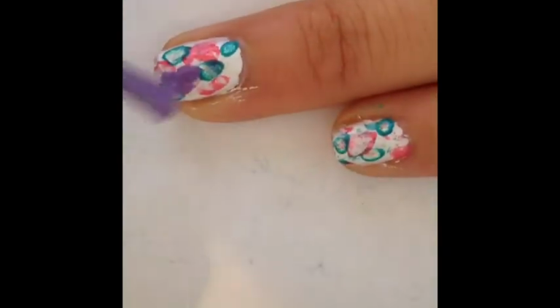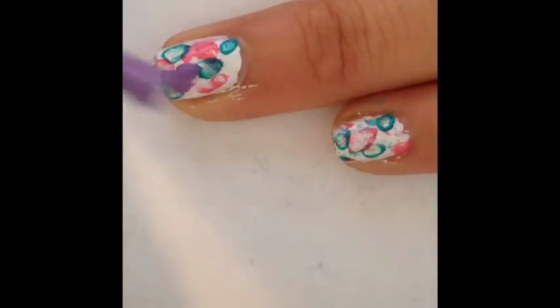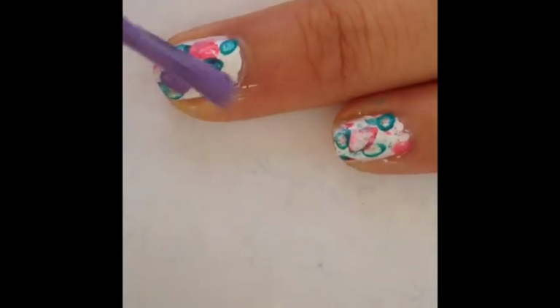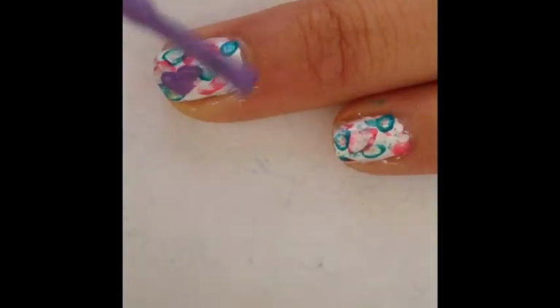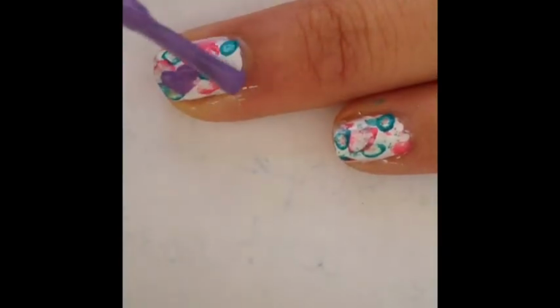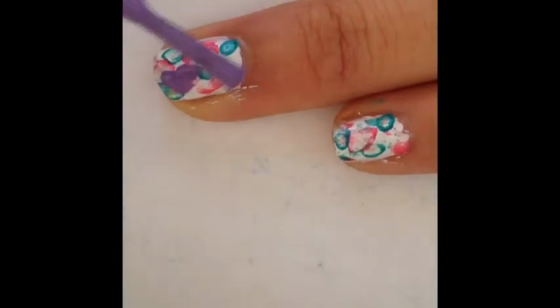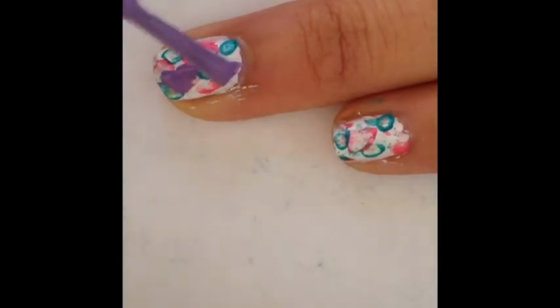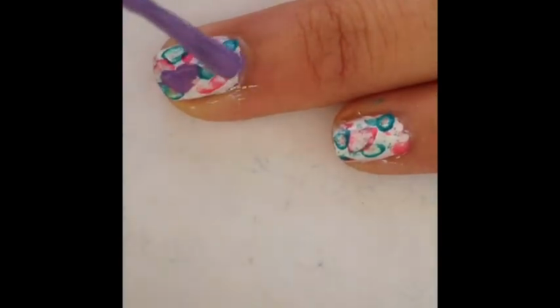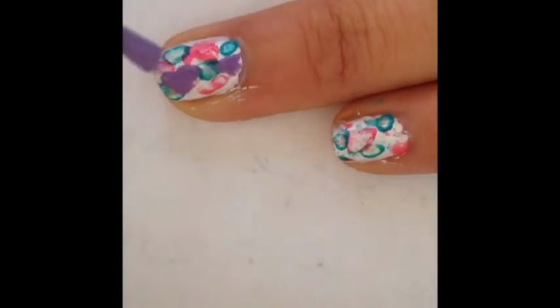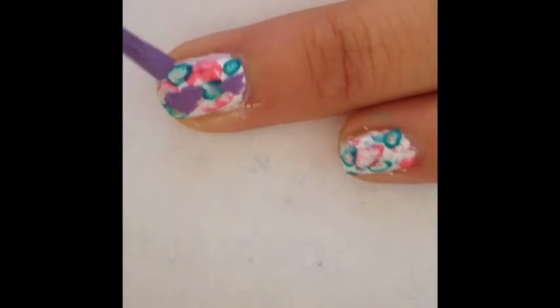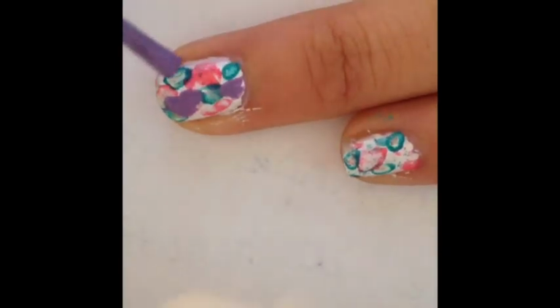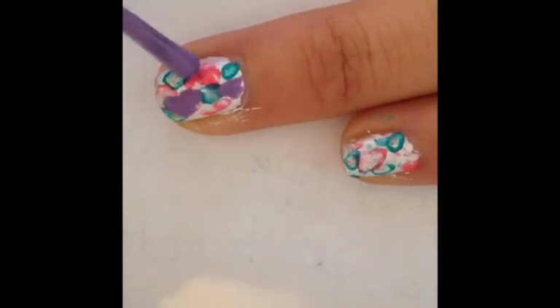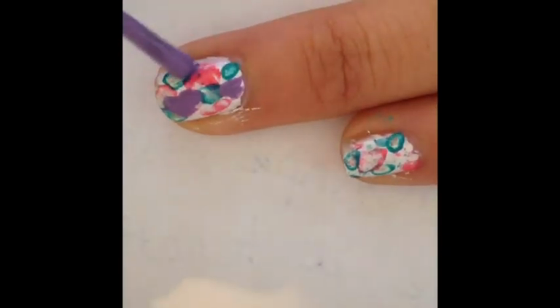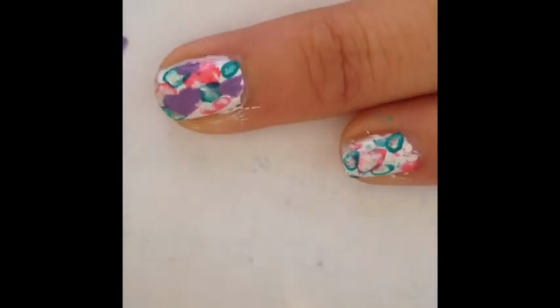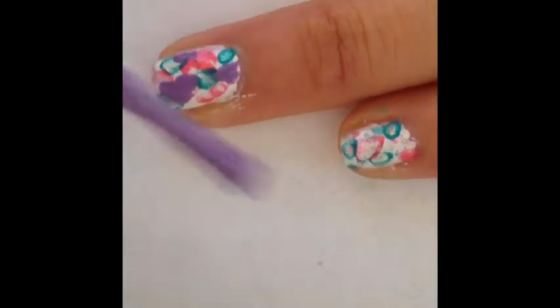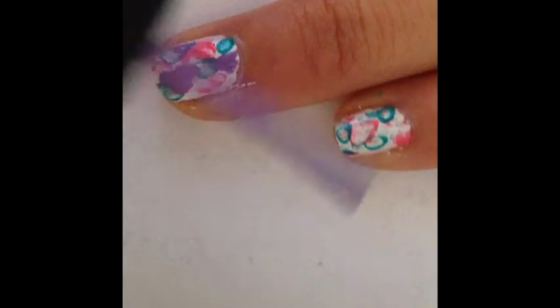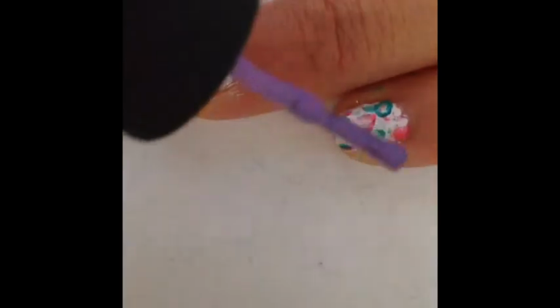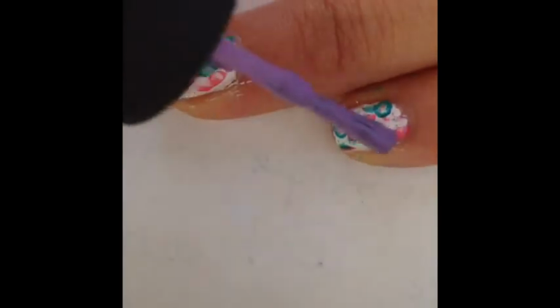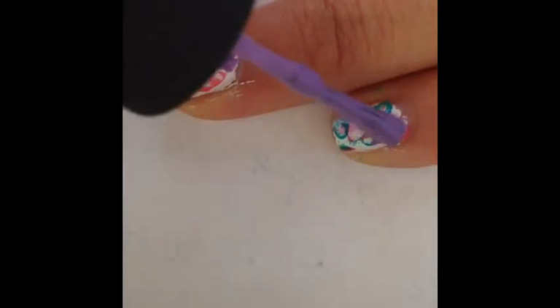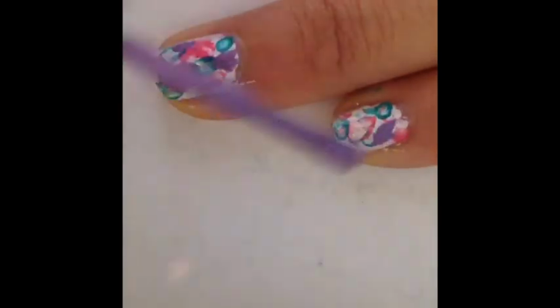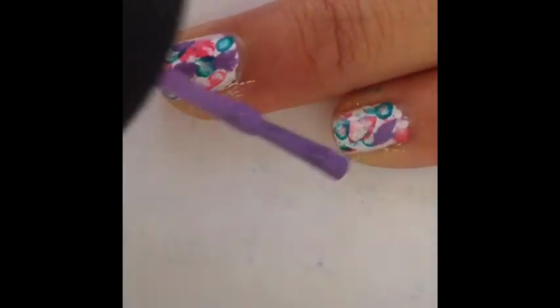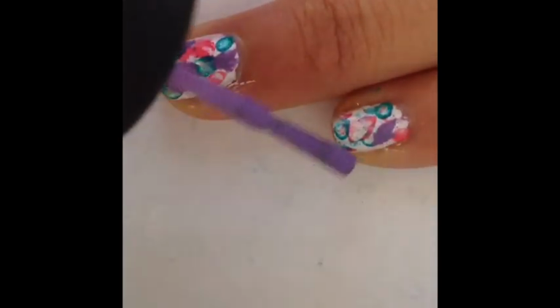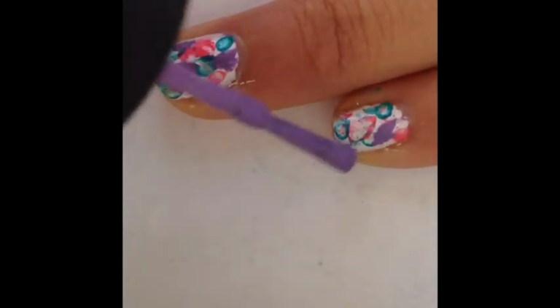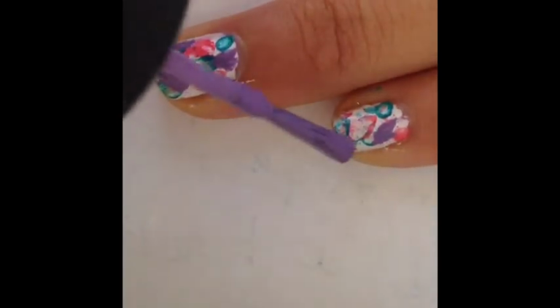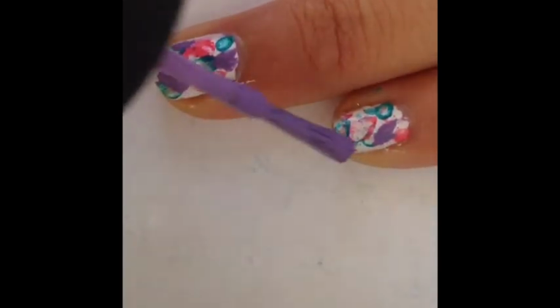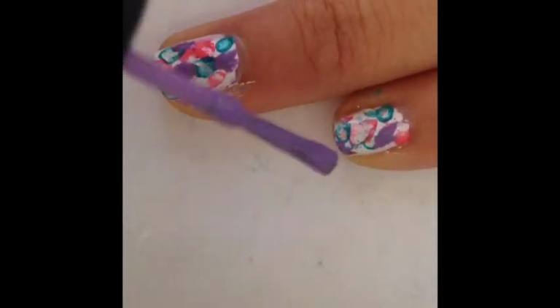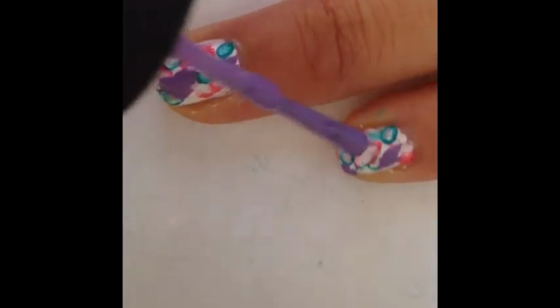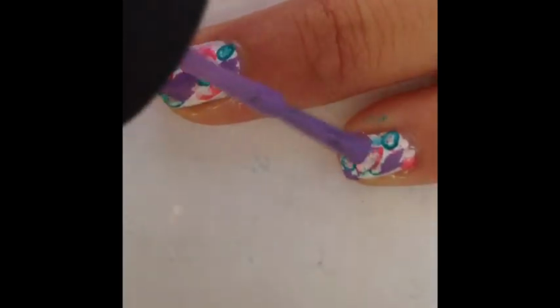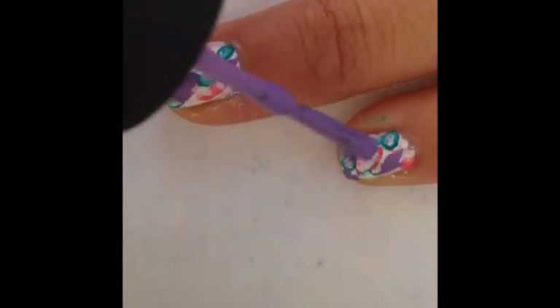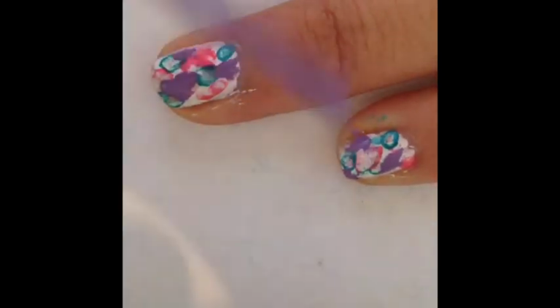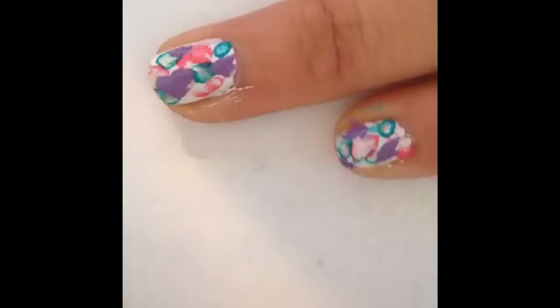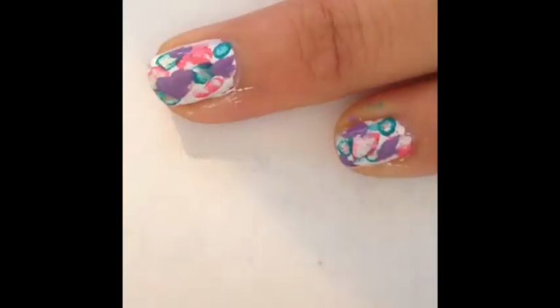With your third color, fill in the spots that are empty and dab again. You may want to dab more if you'd like.